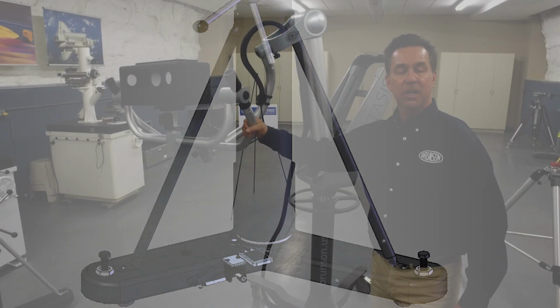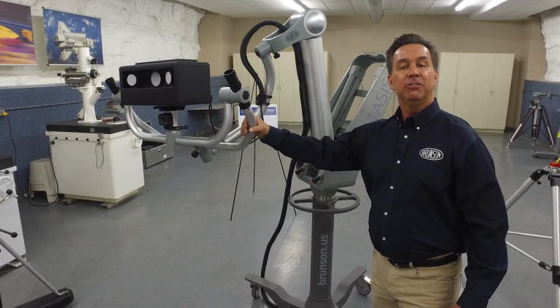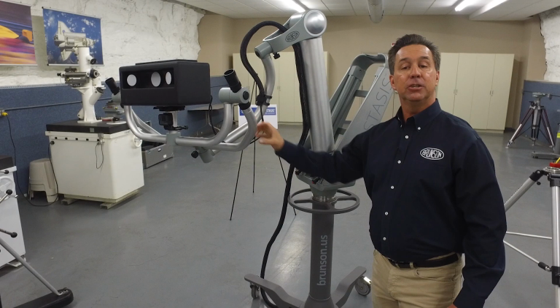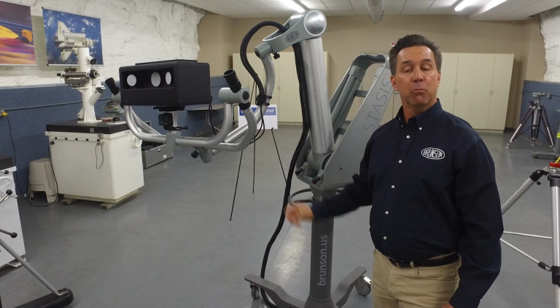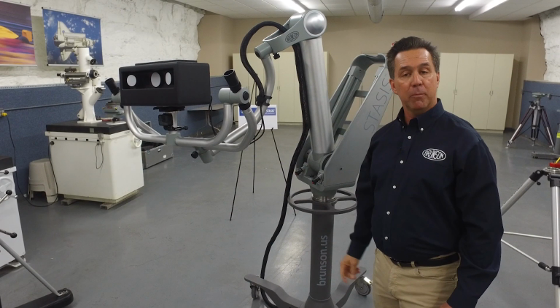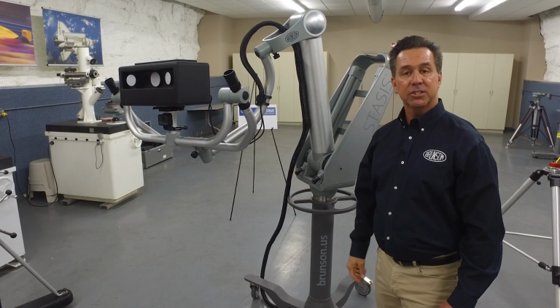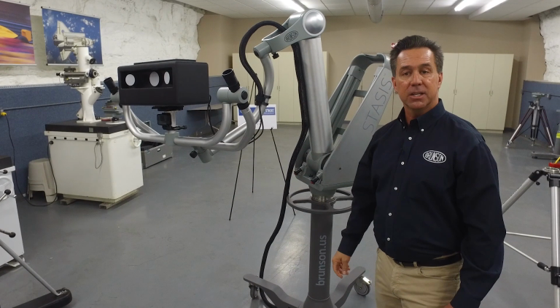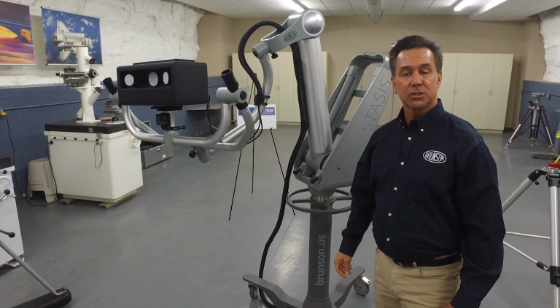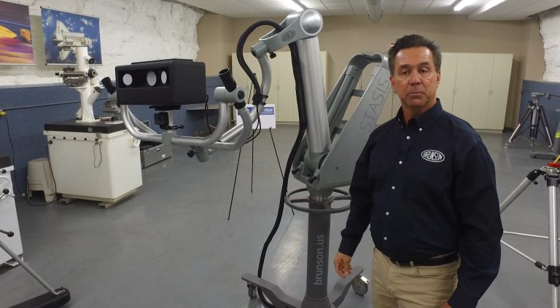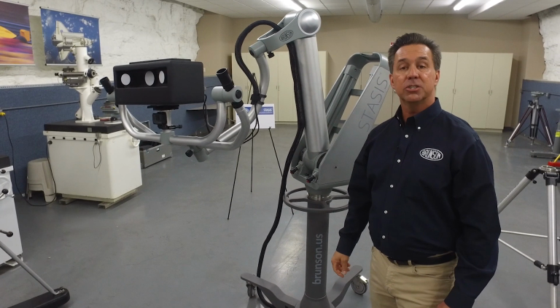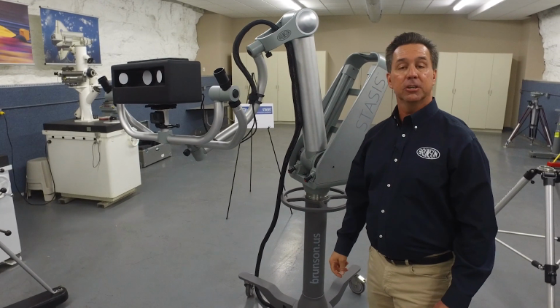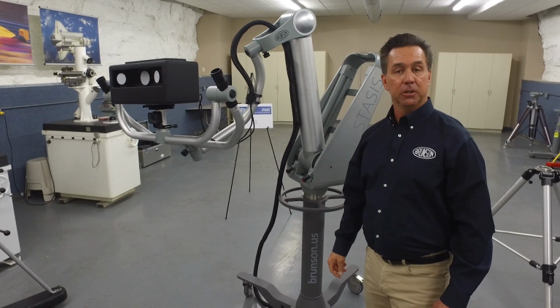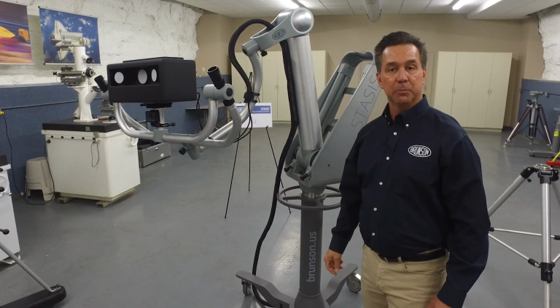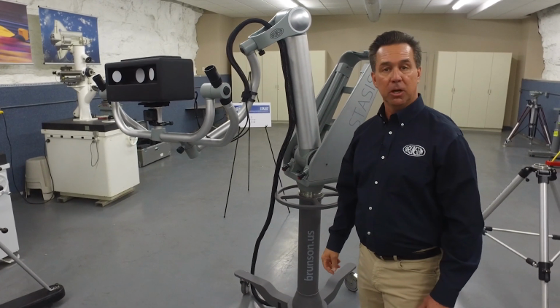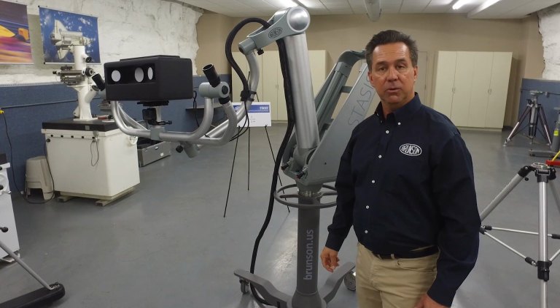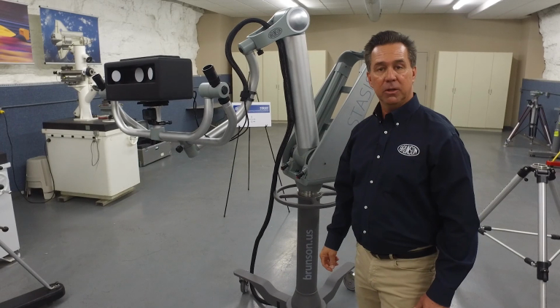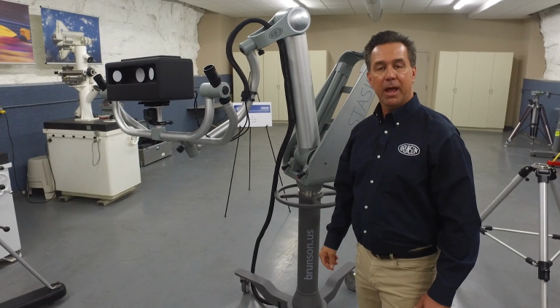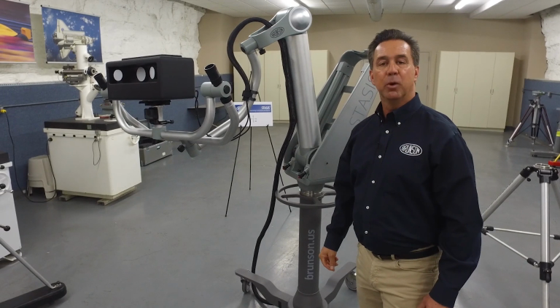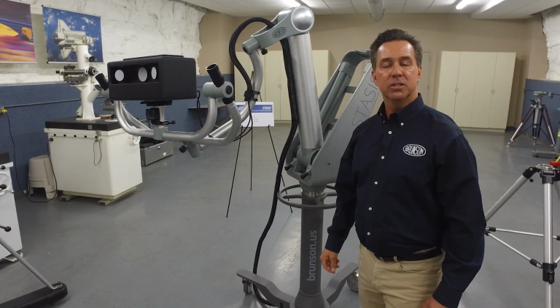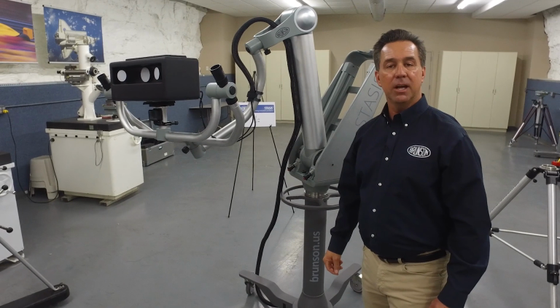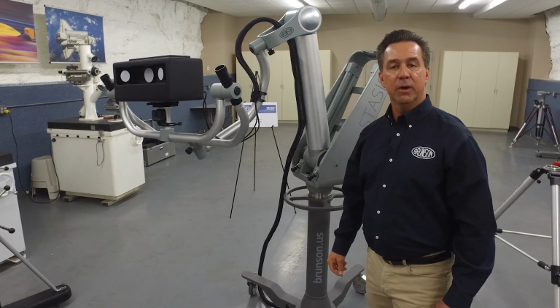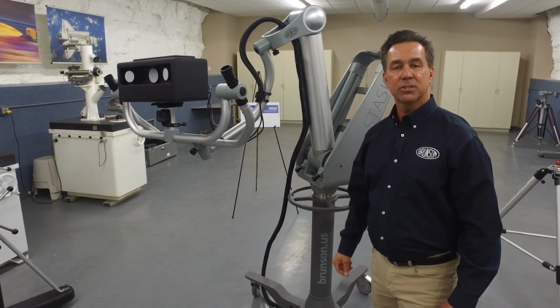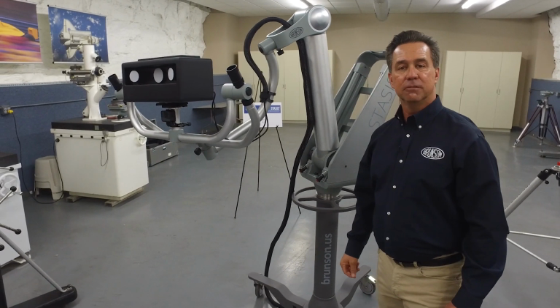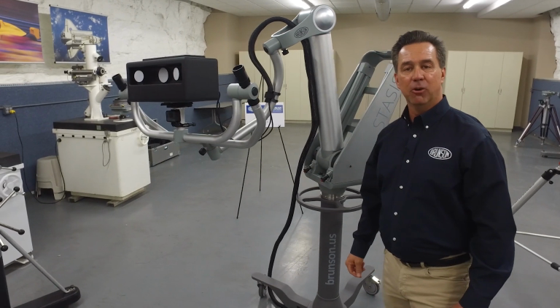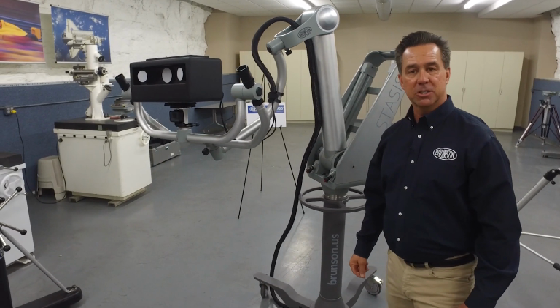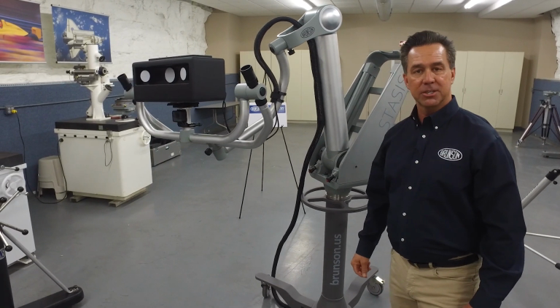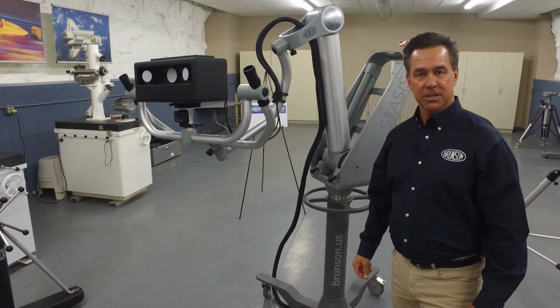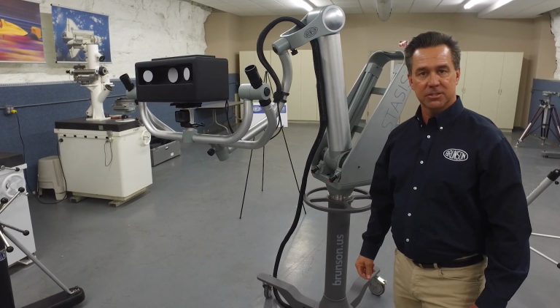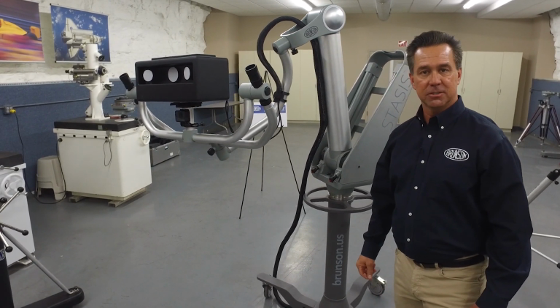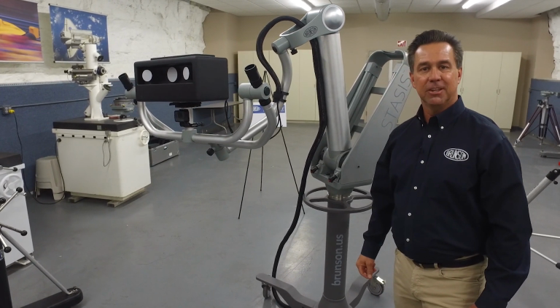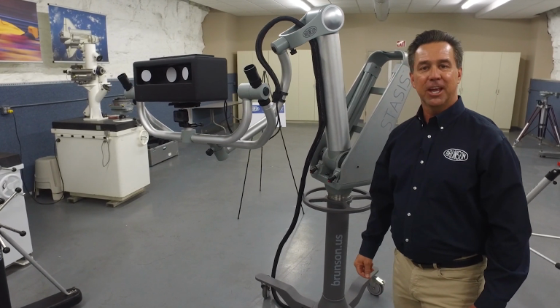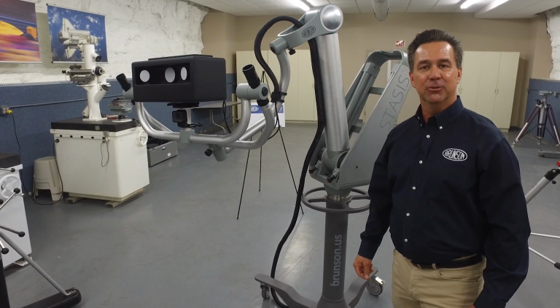If you'd like to know more about Stasis, please click on the link below at brunson.us/stasis. Thank you.